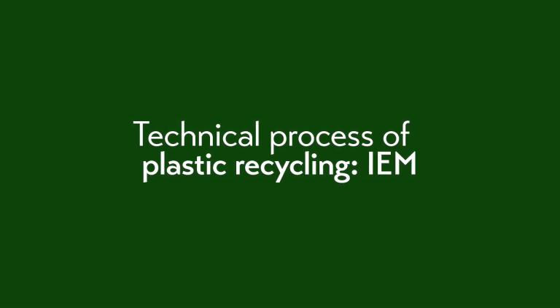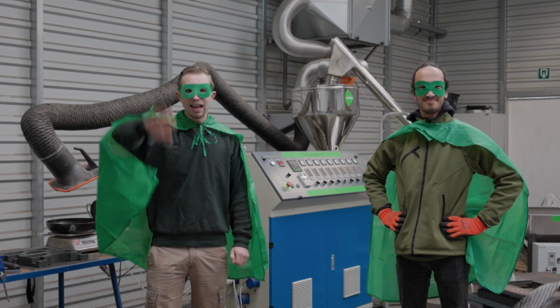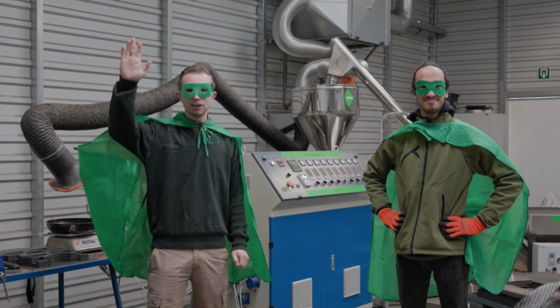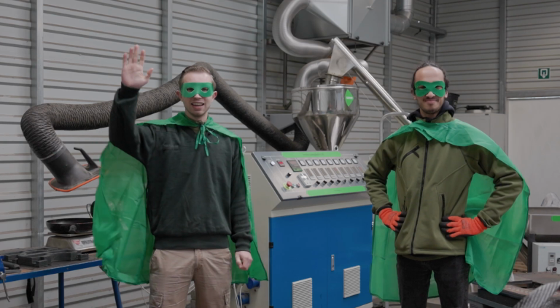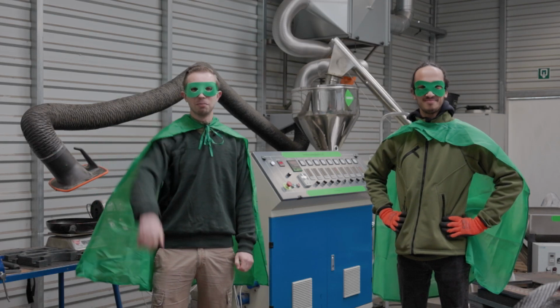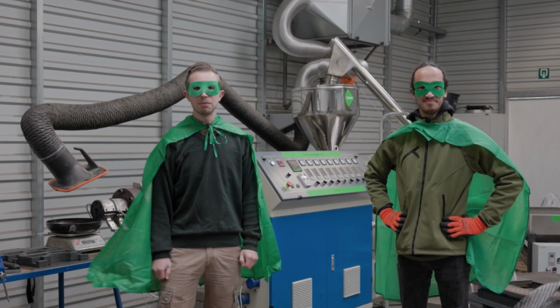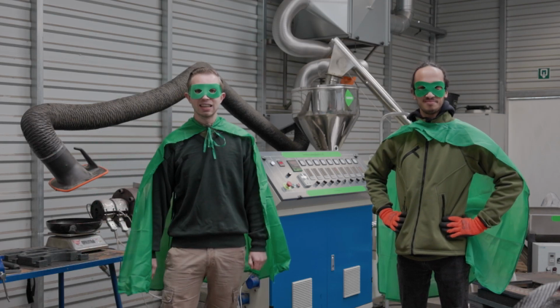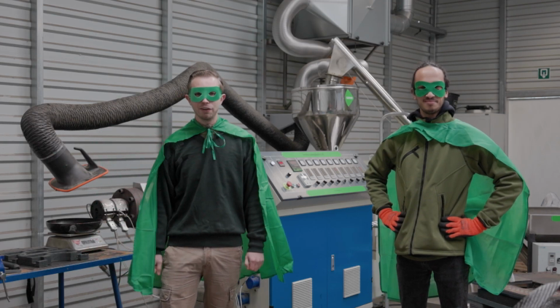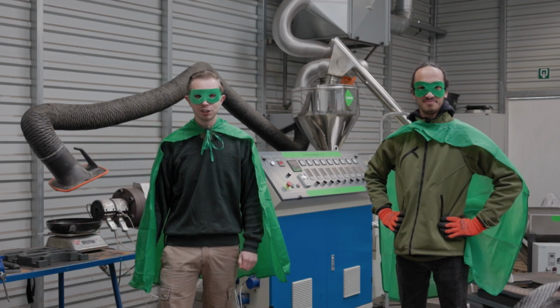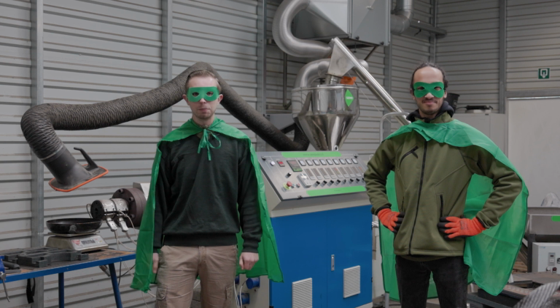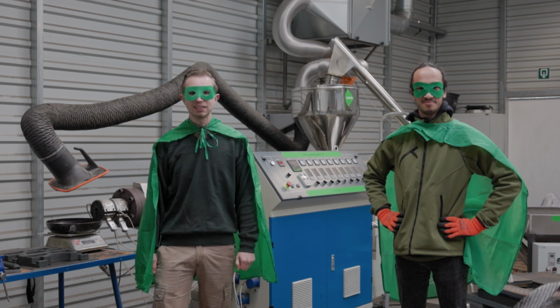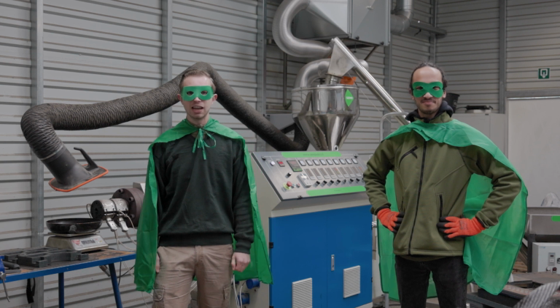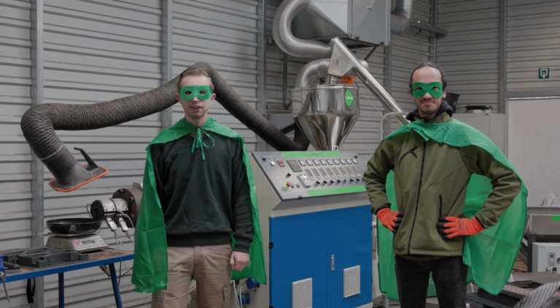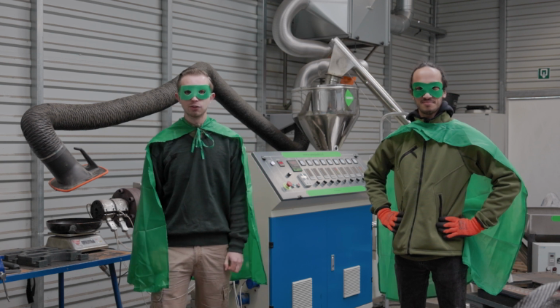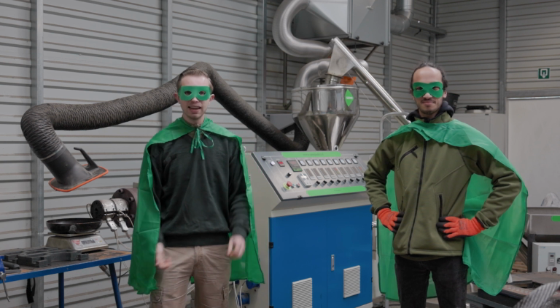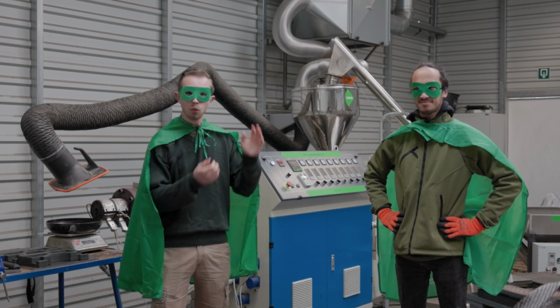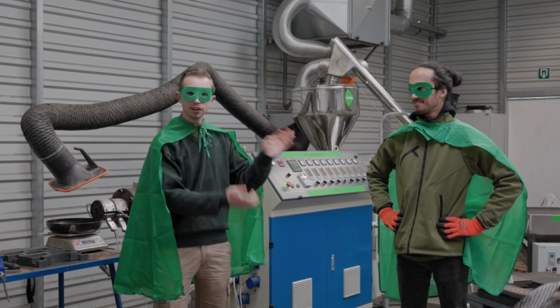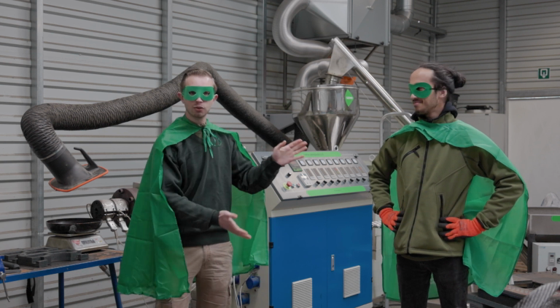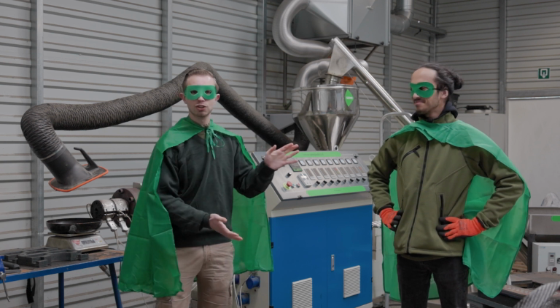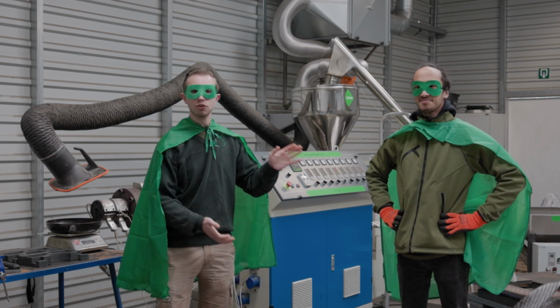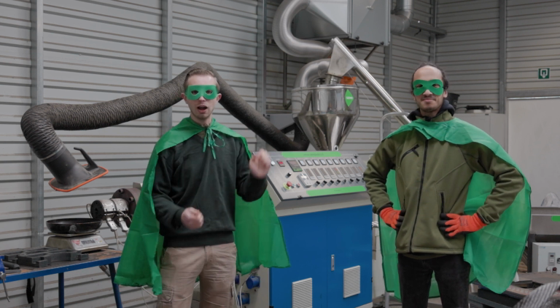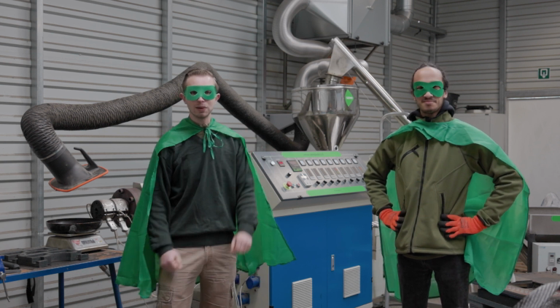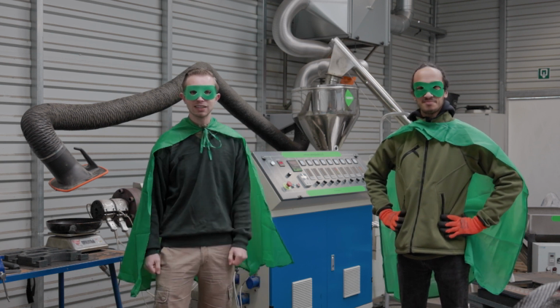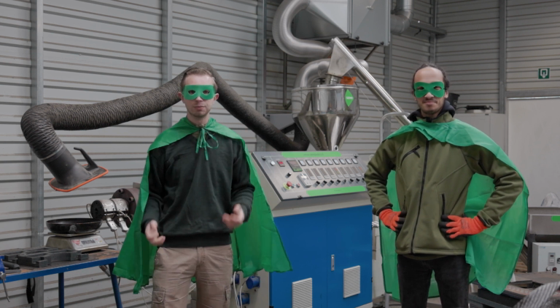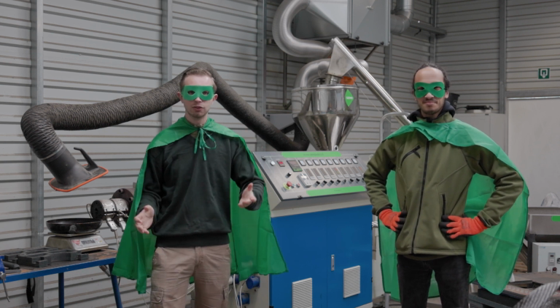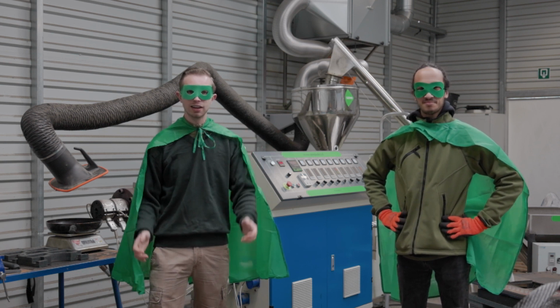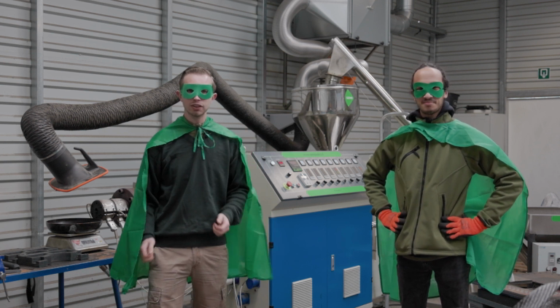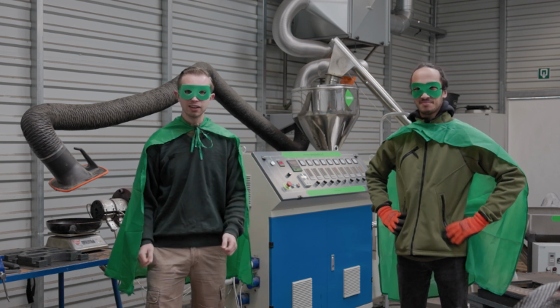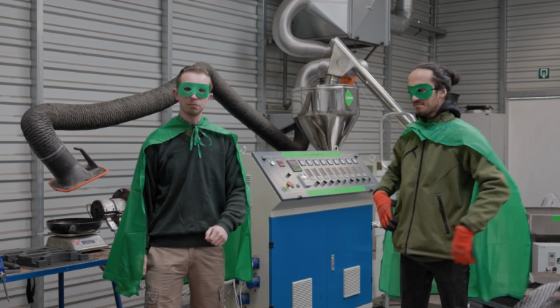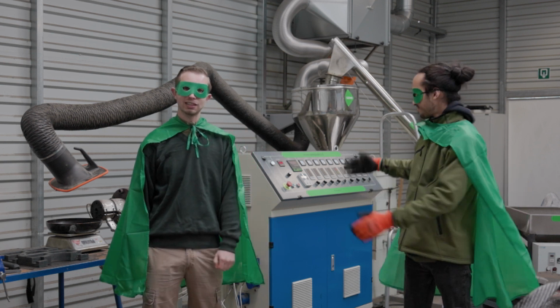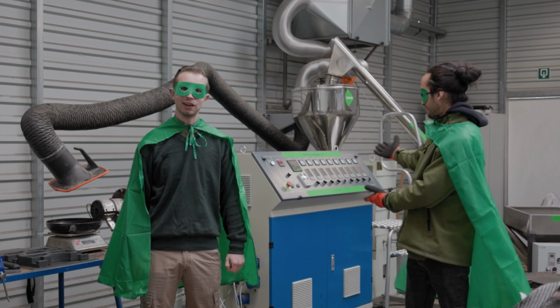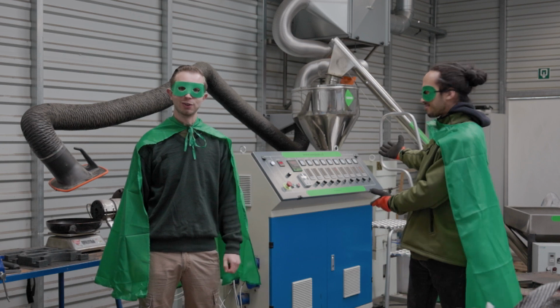Hello again, my name is Stefan the Super Plastic Saver, and today we are going to show you how plastic is being recycled in the Green Plastic Factory.